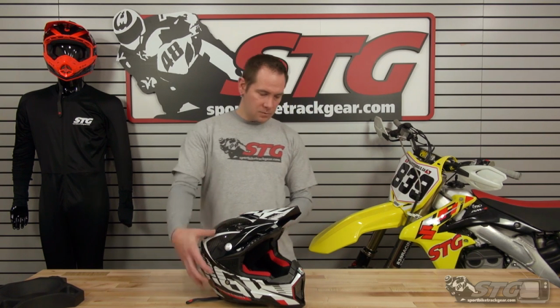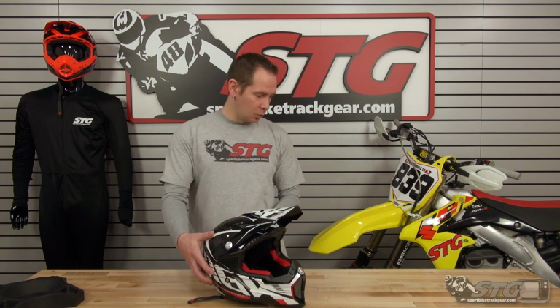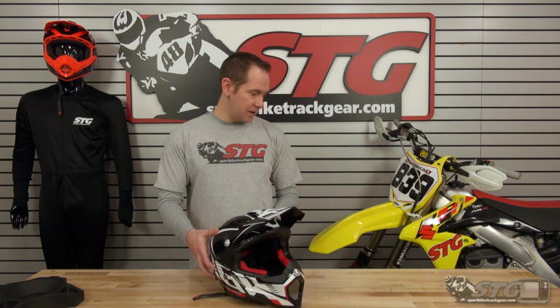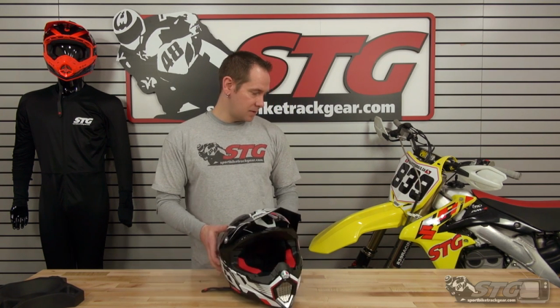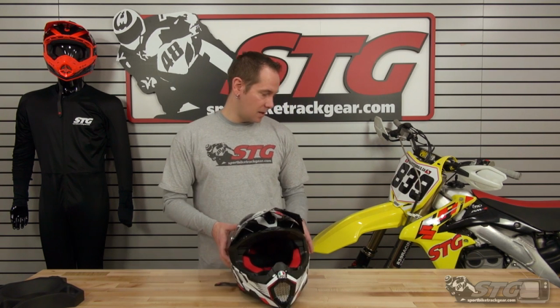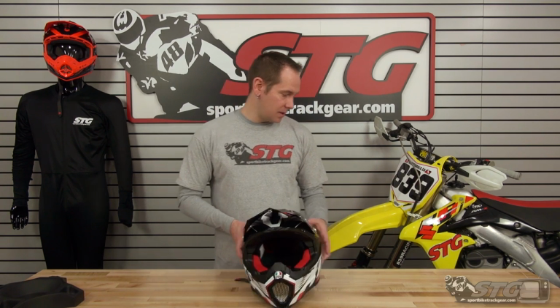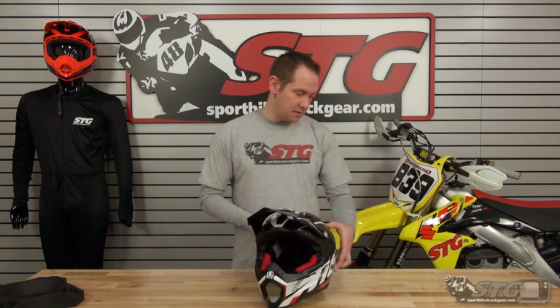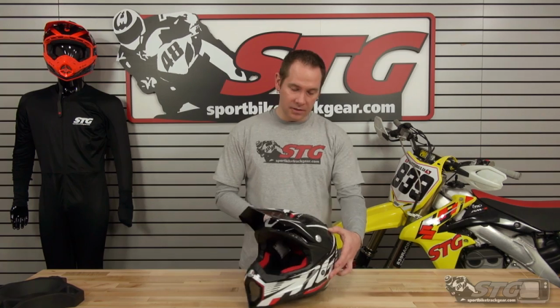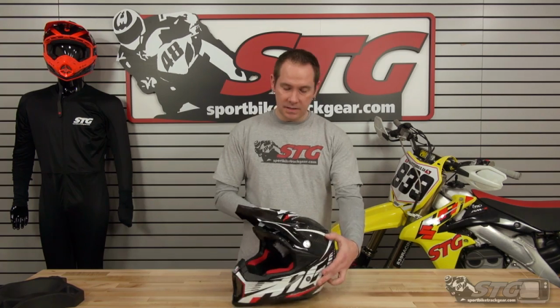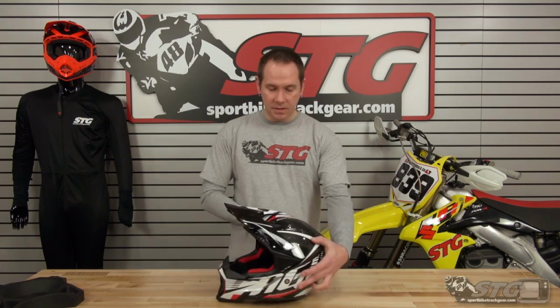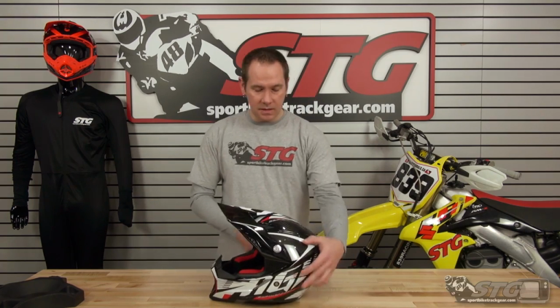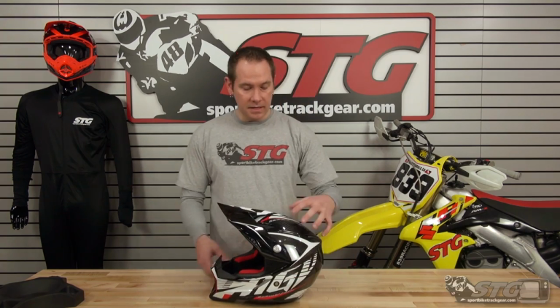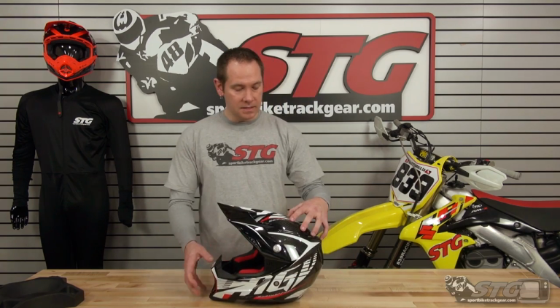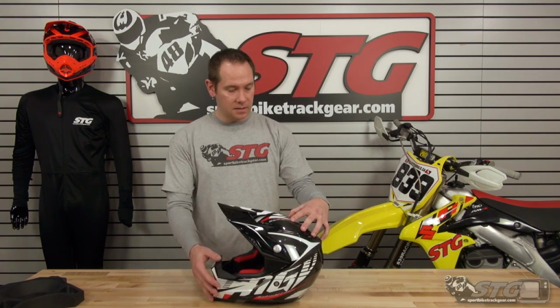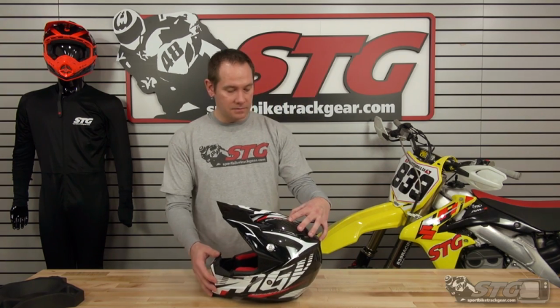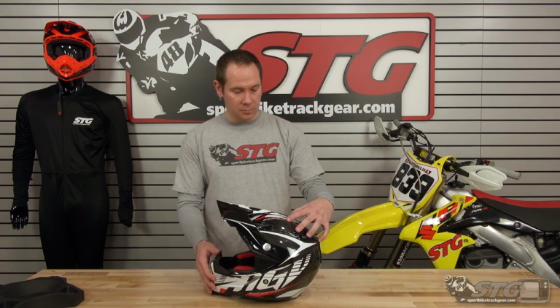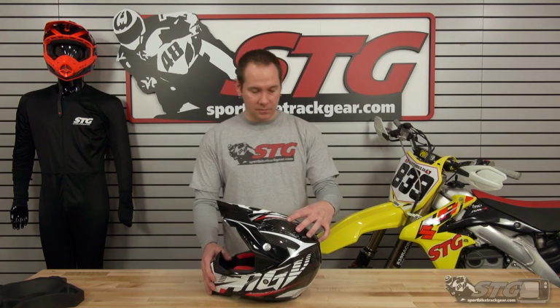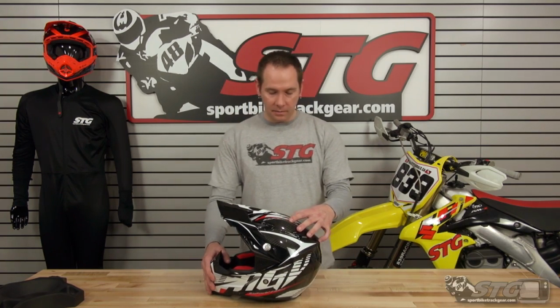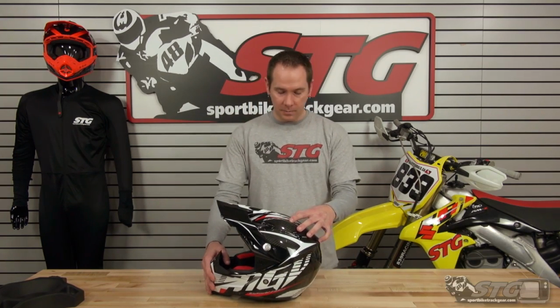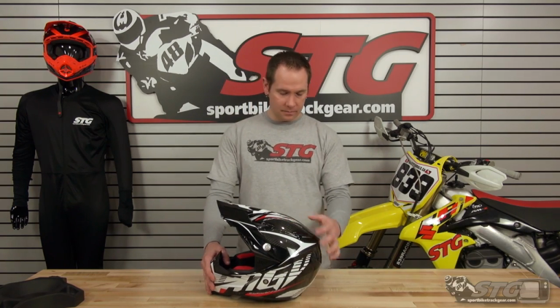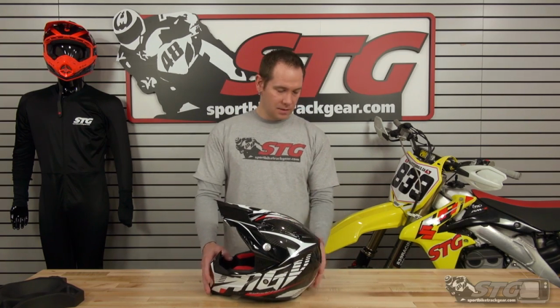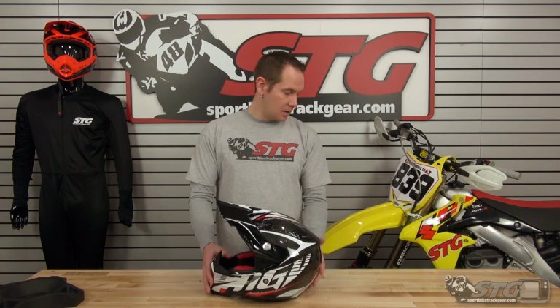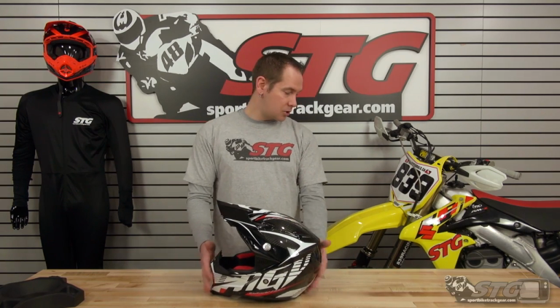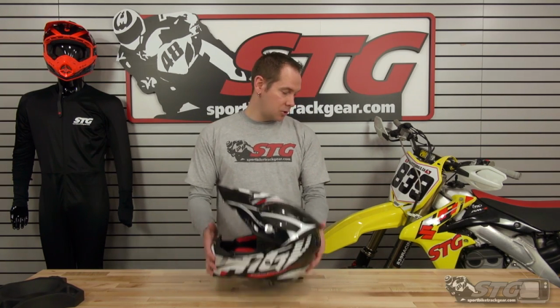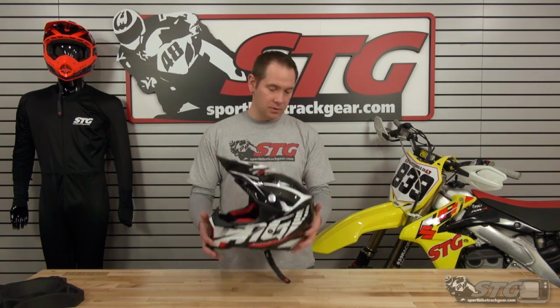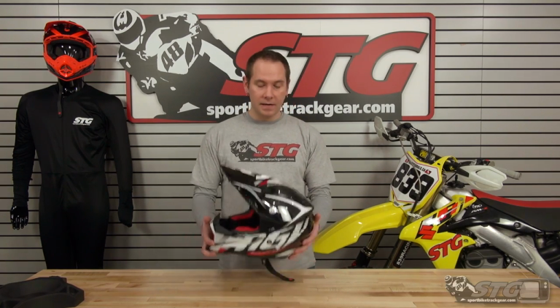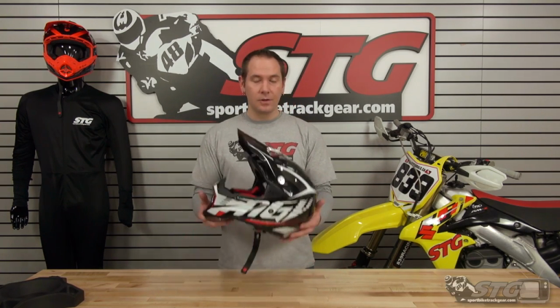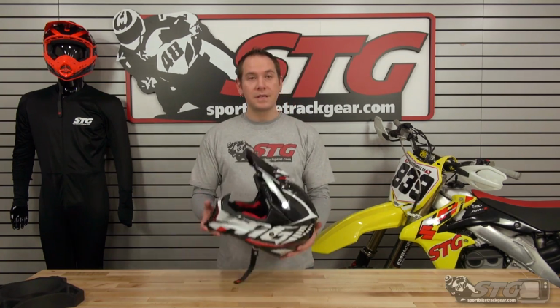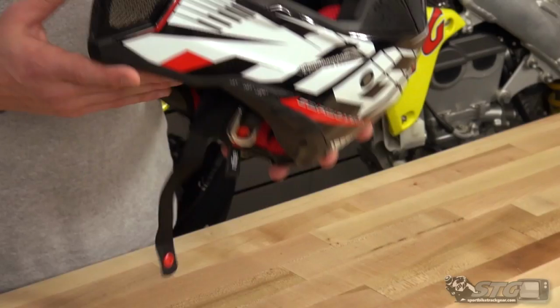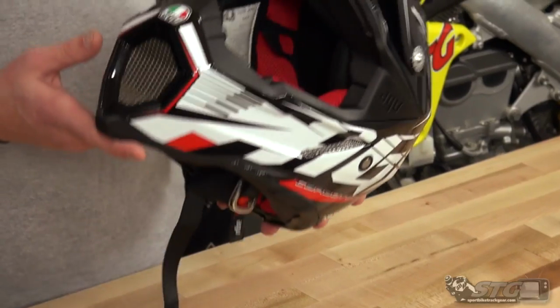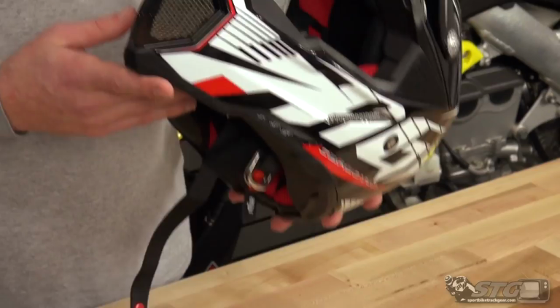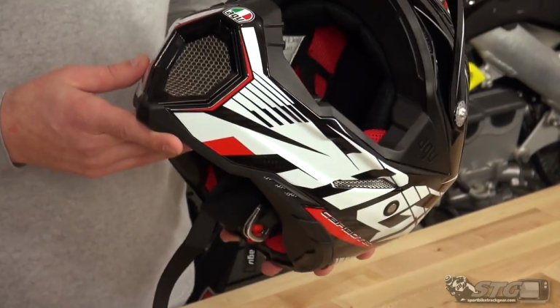Some cool features on the helmet: it is fully DOT and ECE safety approved. It's super light, only coming in at 3 pounds.